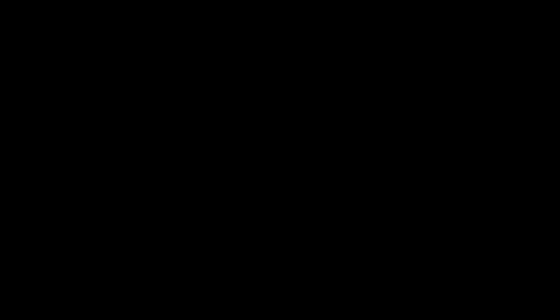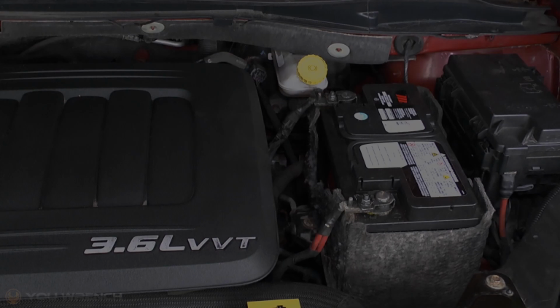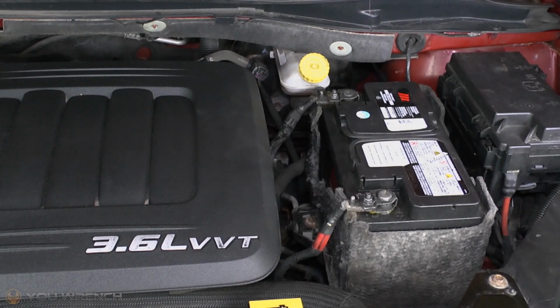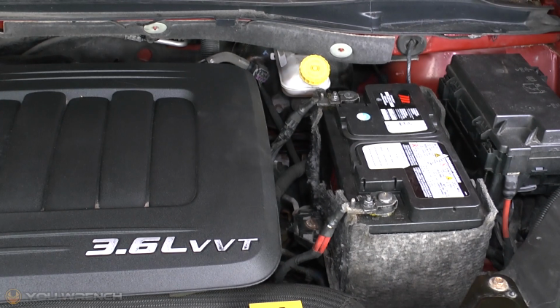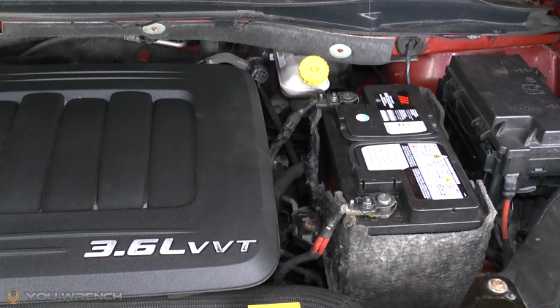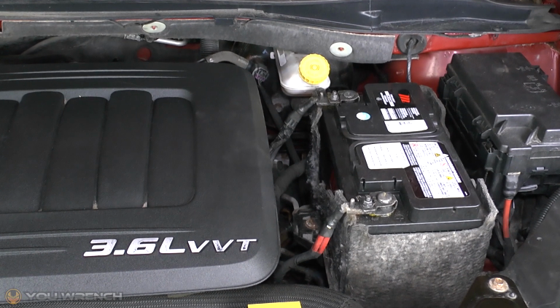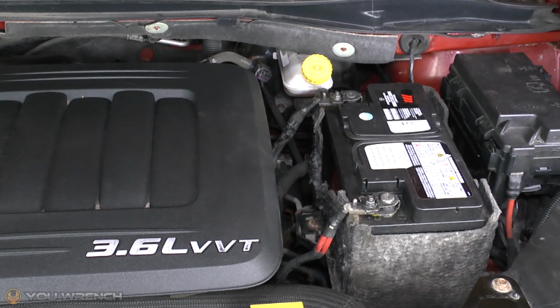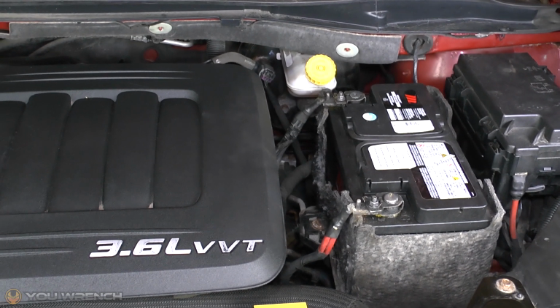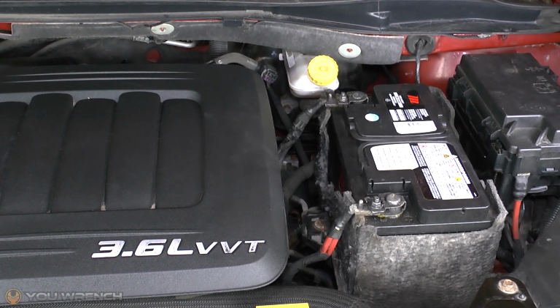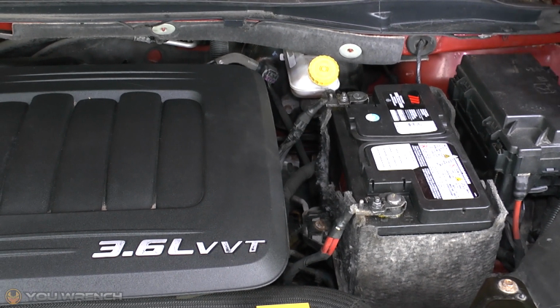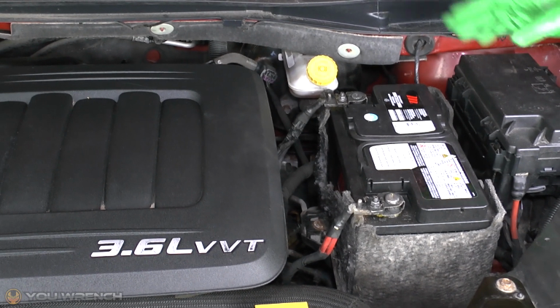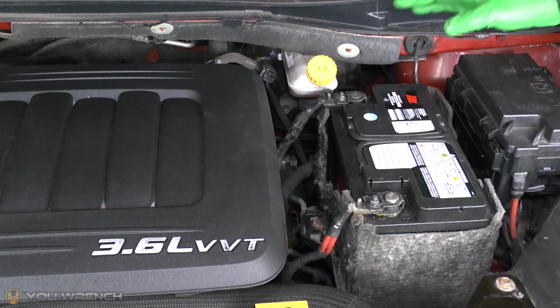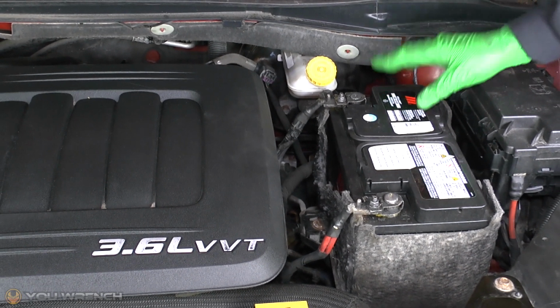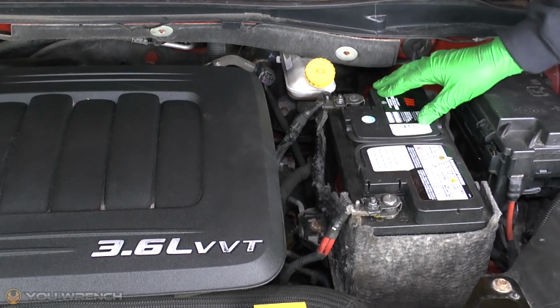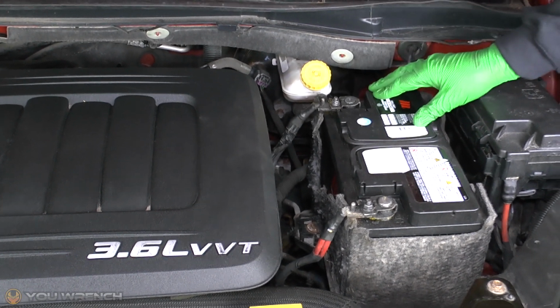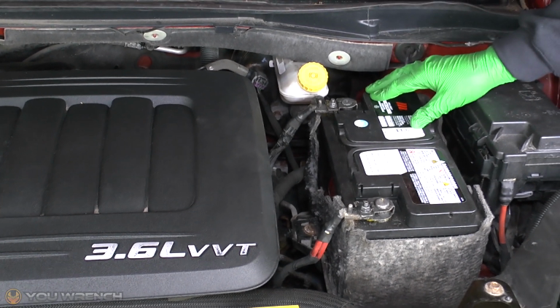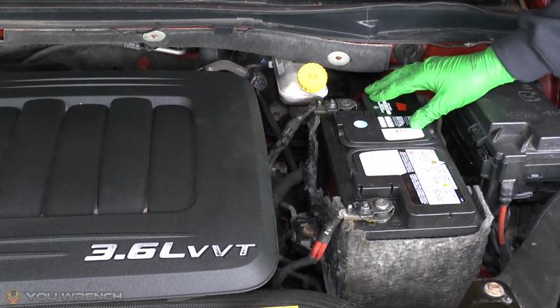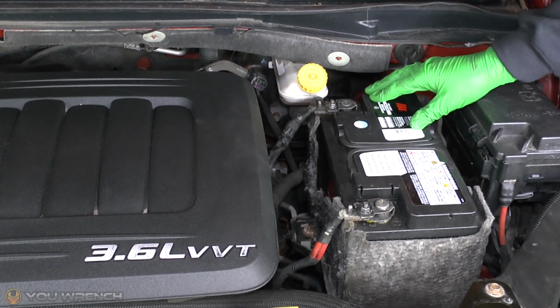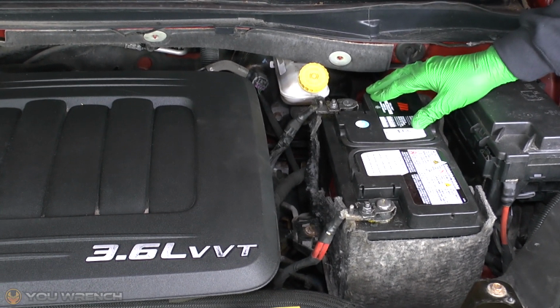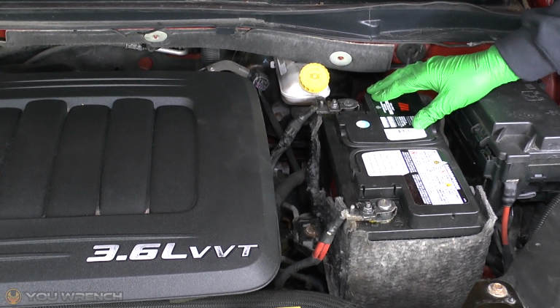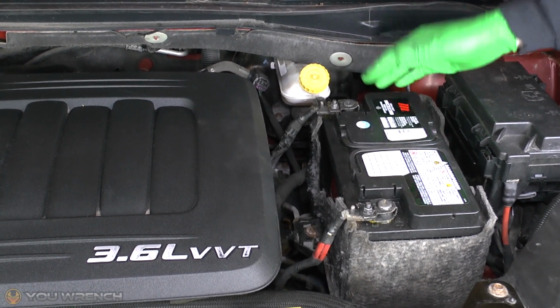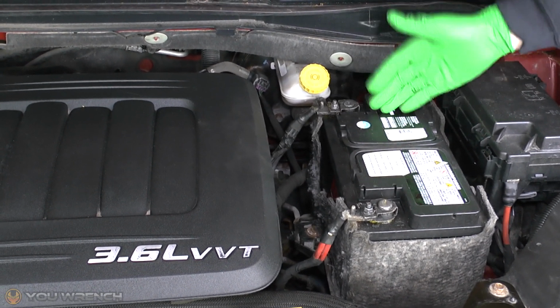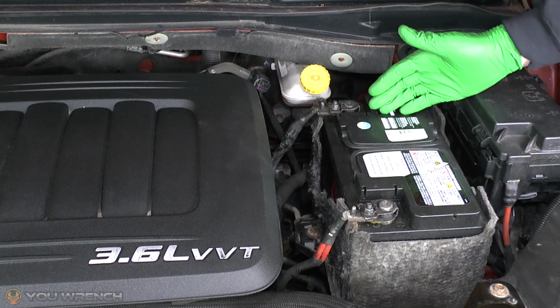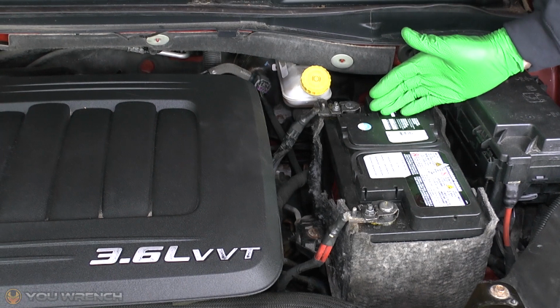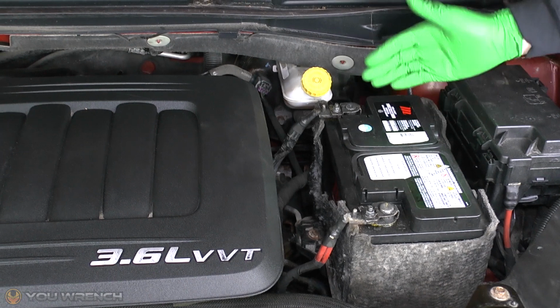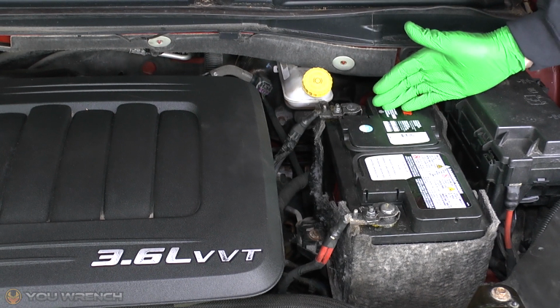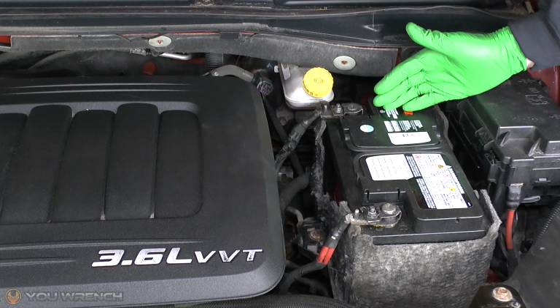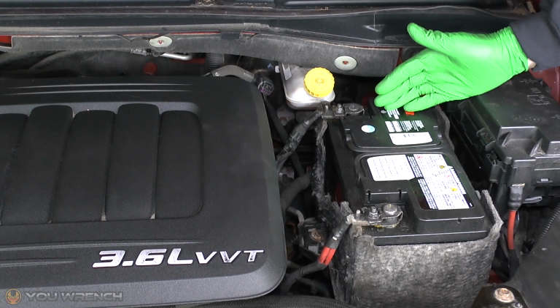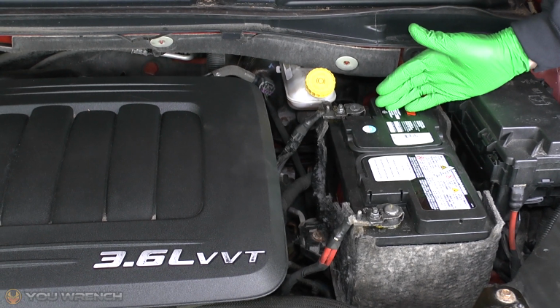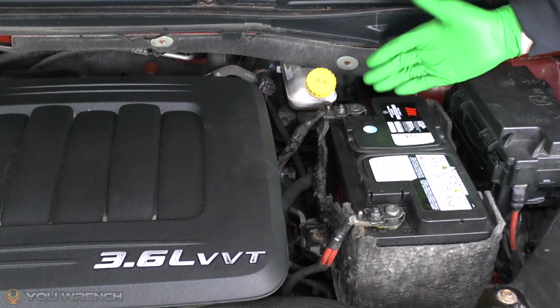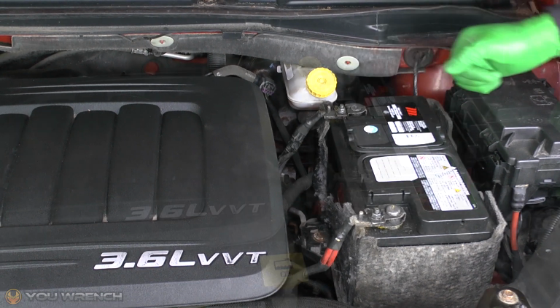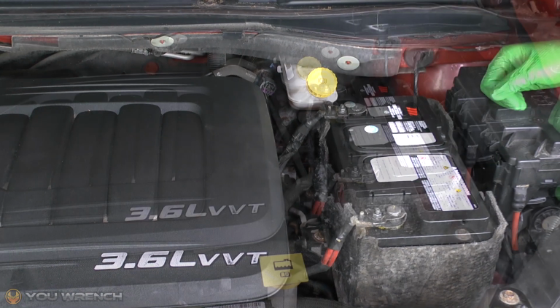Hi guys and welcome to uWrench. Today we are looking at ground fault issues and more specifically how to diagnose them. Let's take a look.